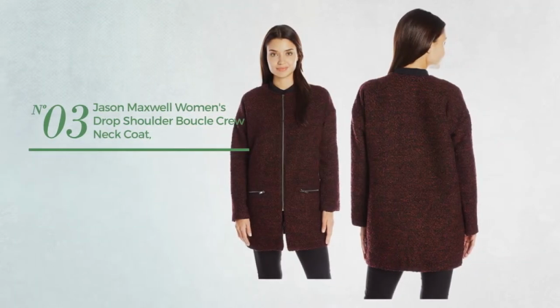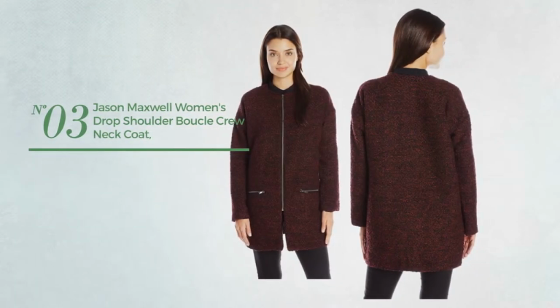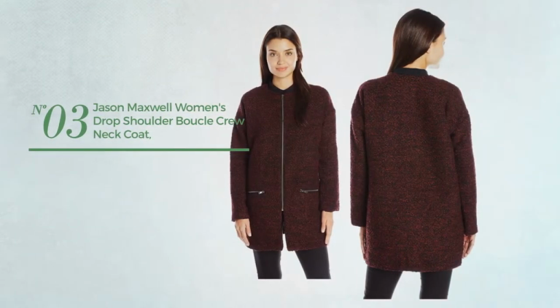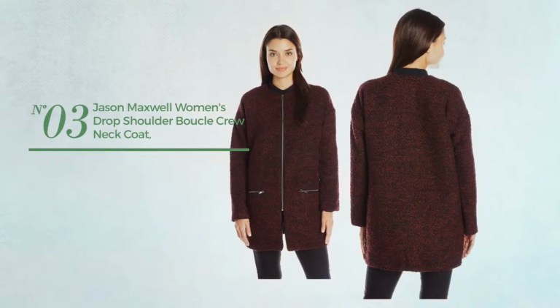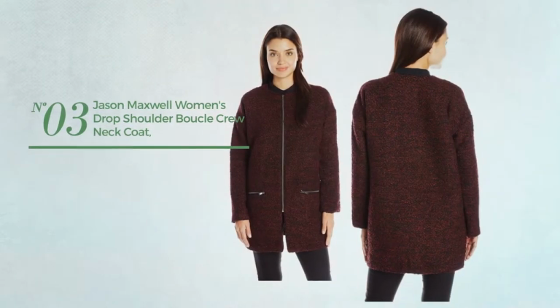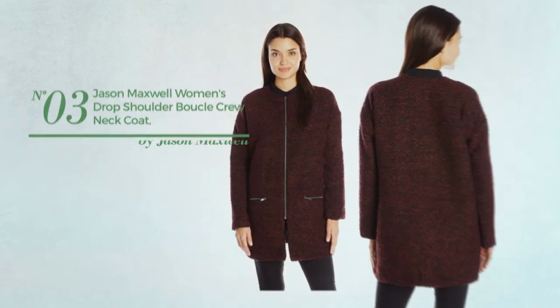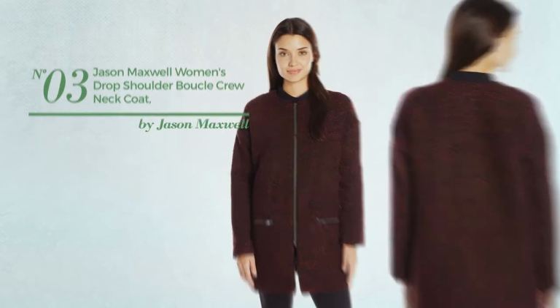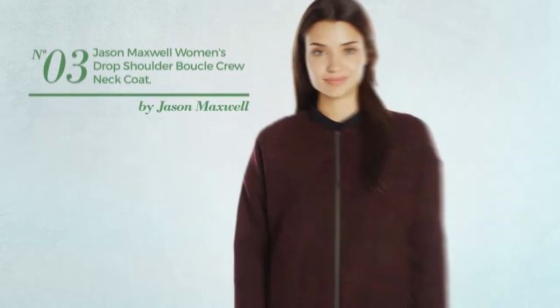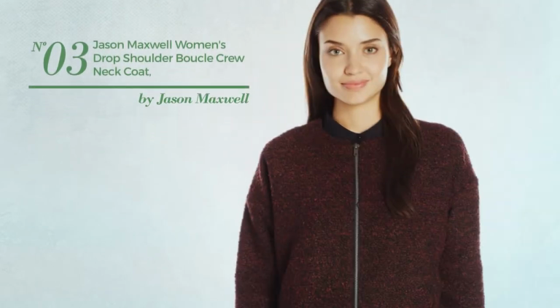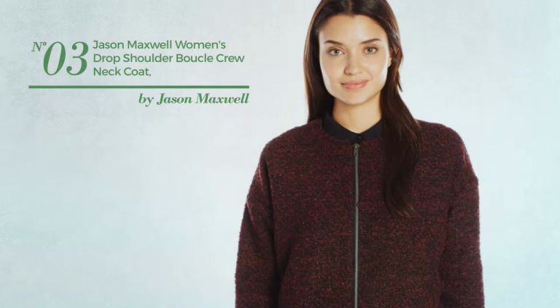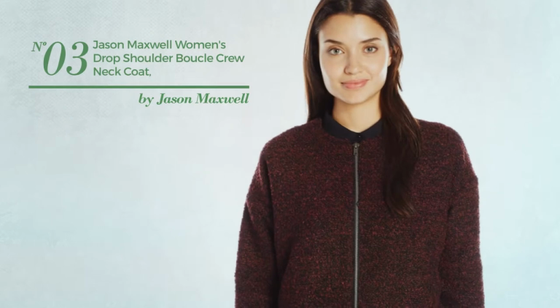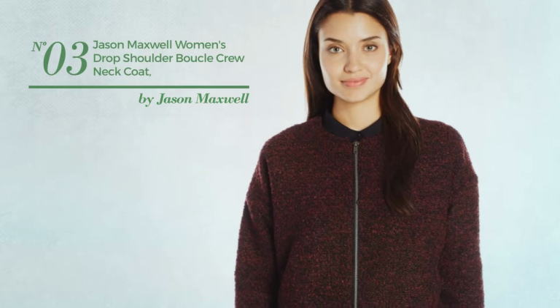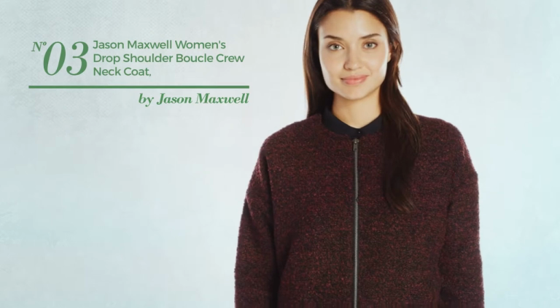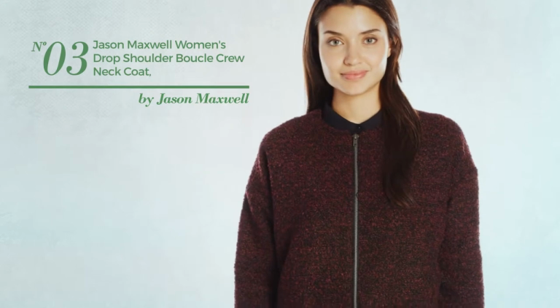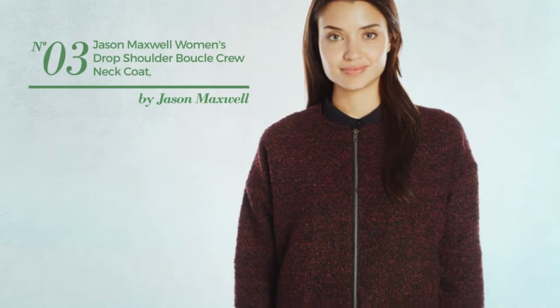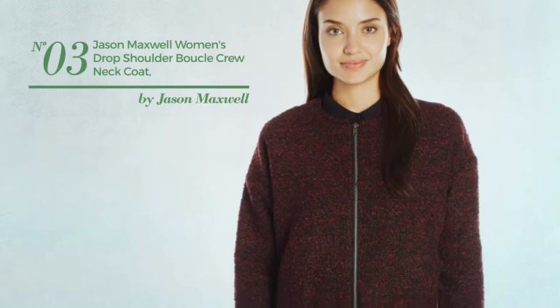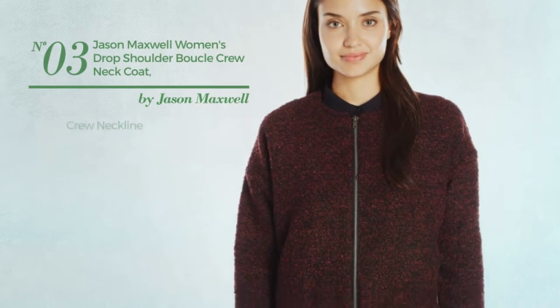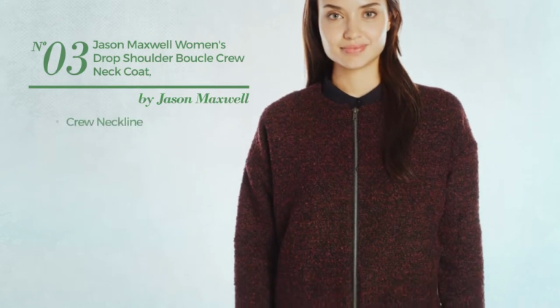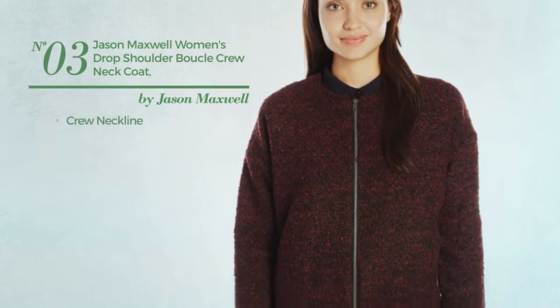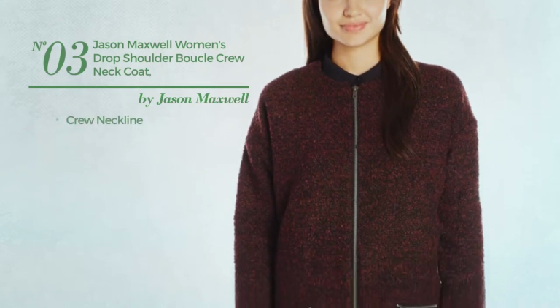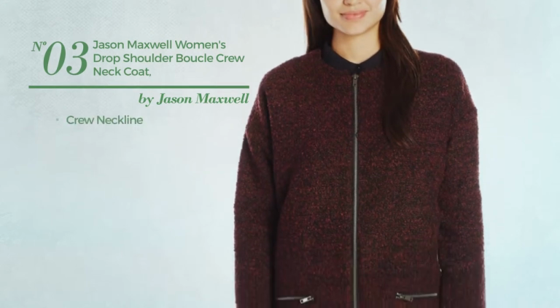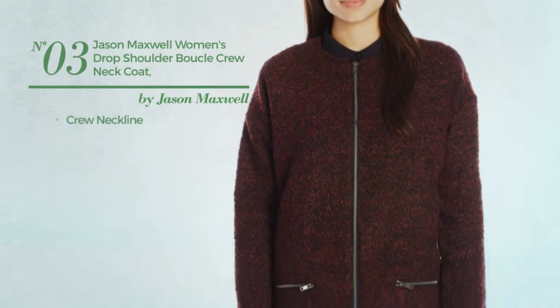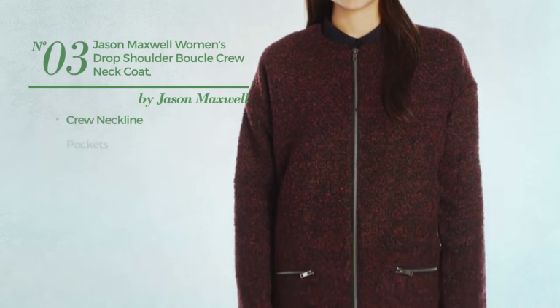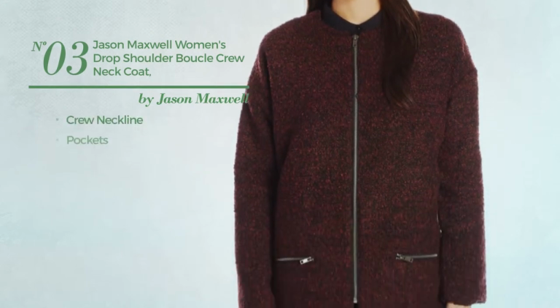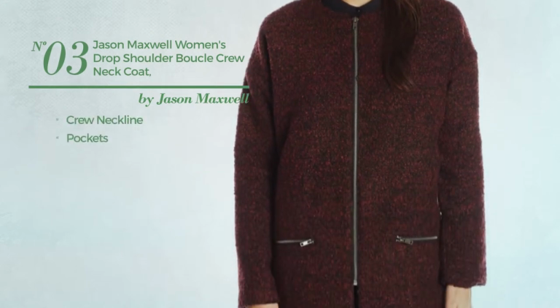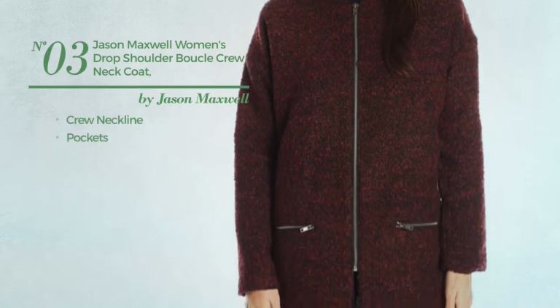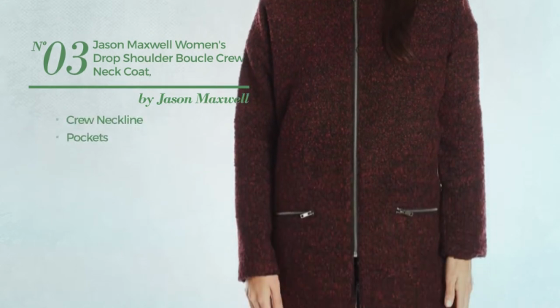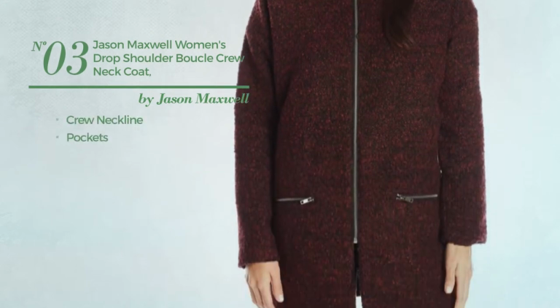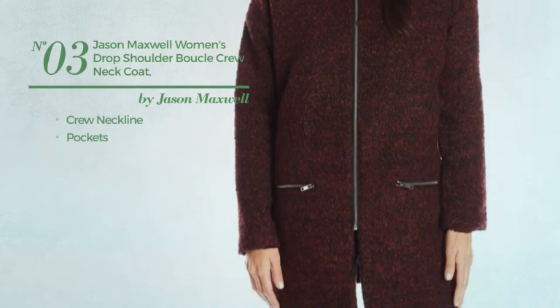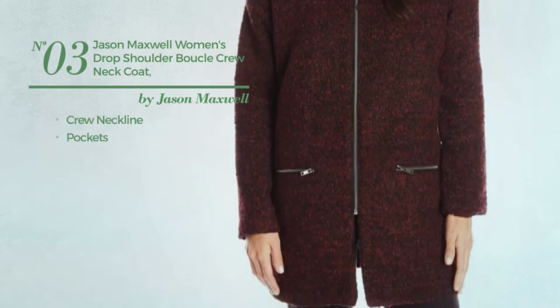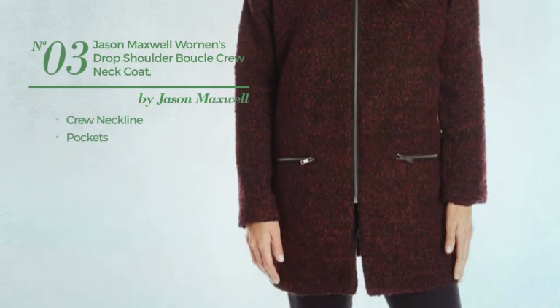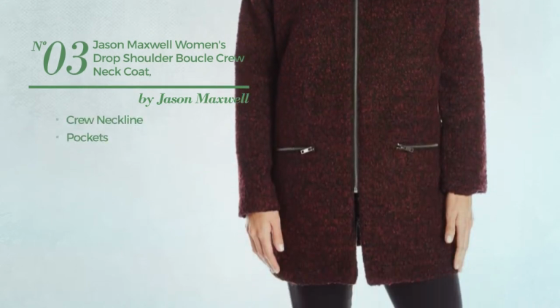Number 3. This coat includes a crew neckline and pockets. Available in 2 more colors.